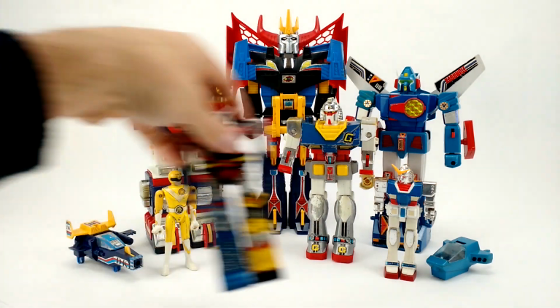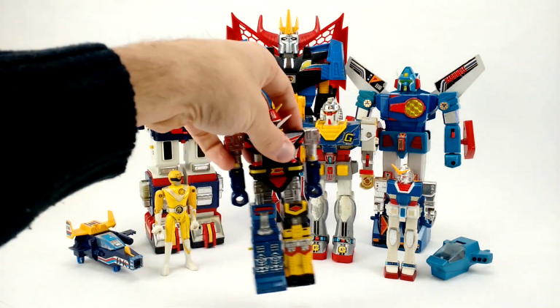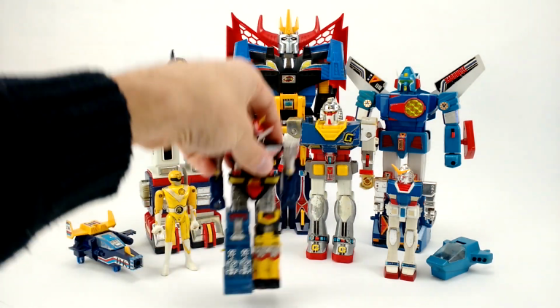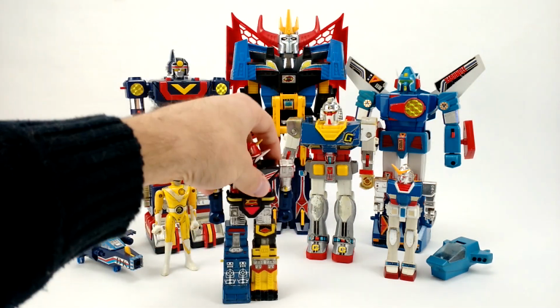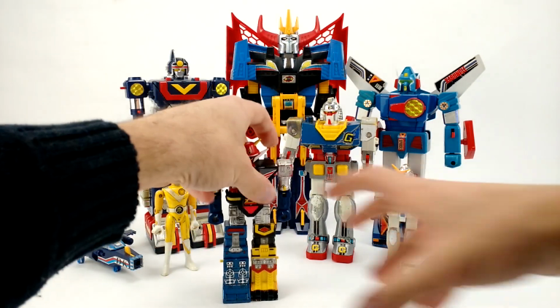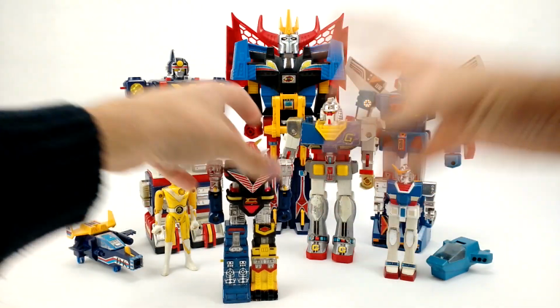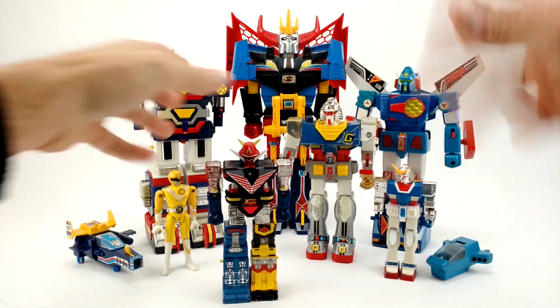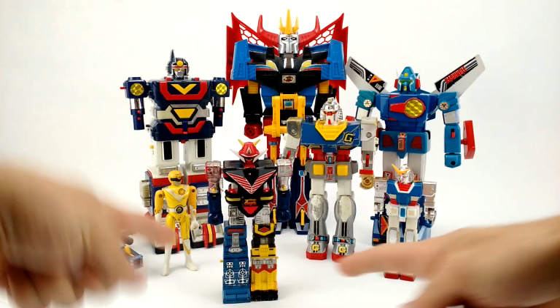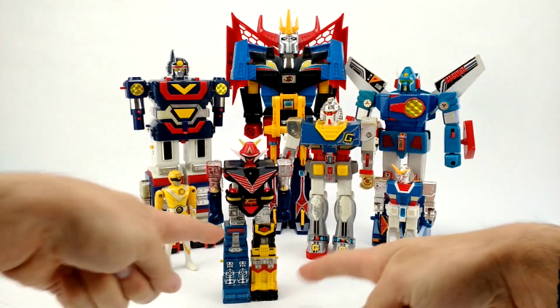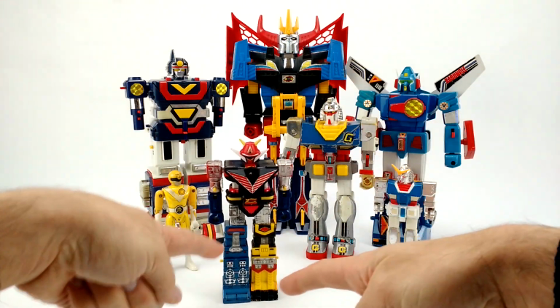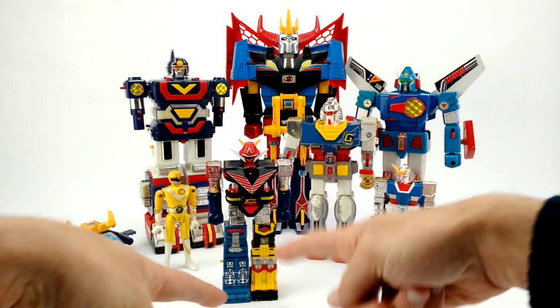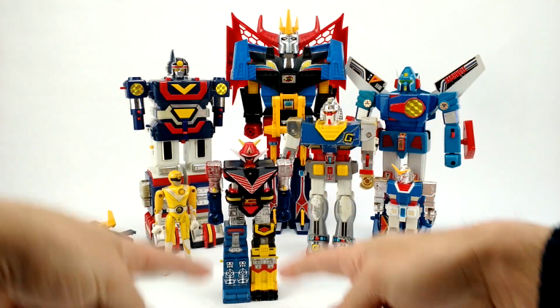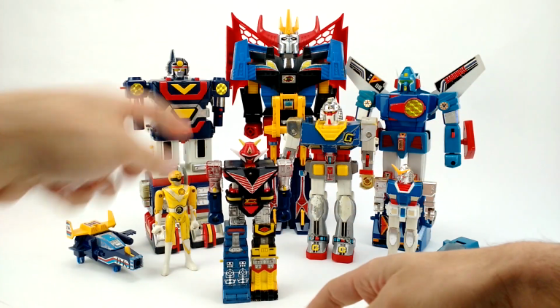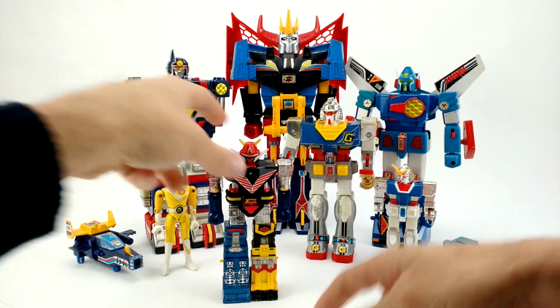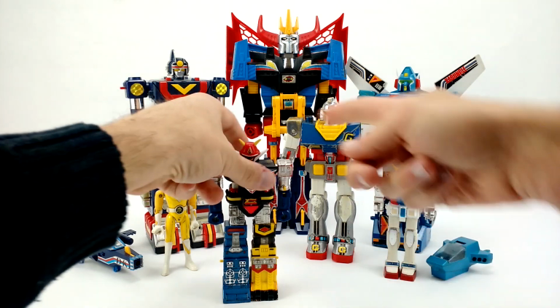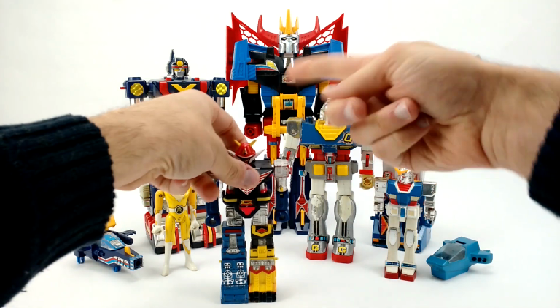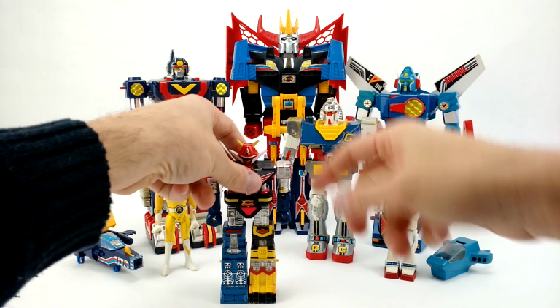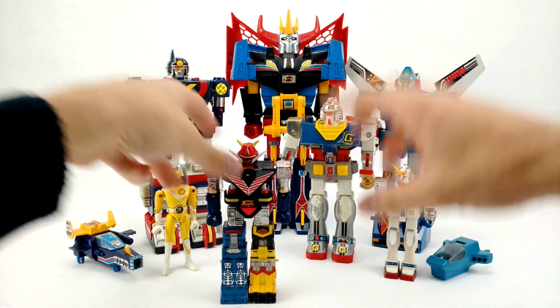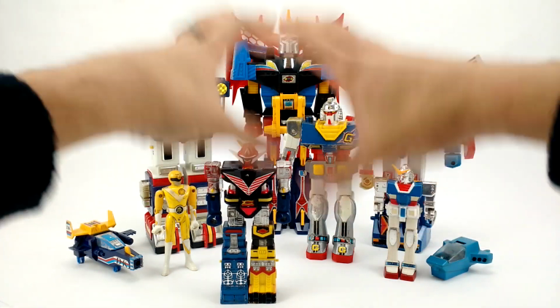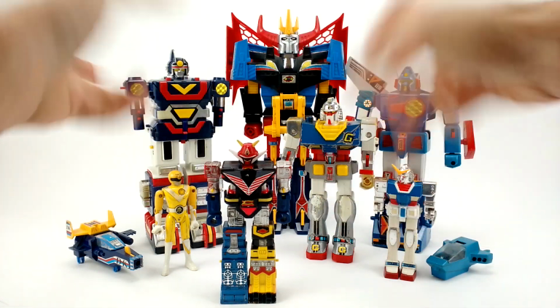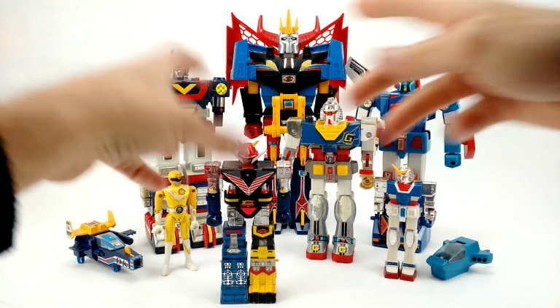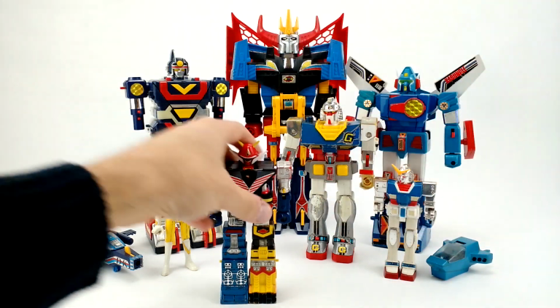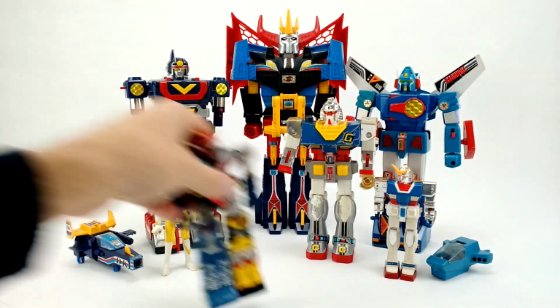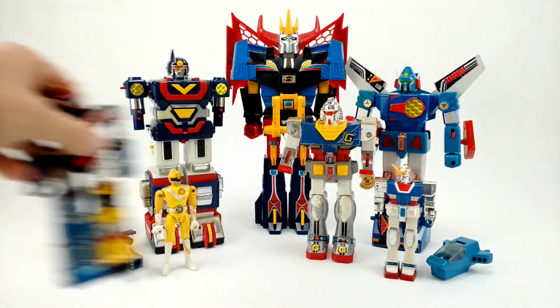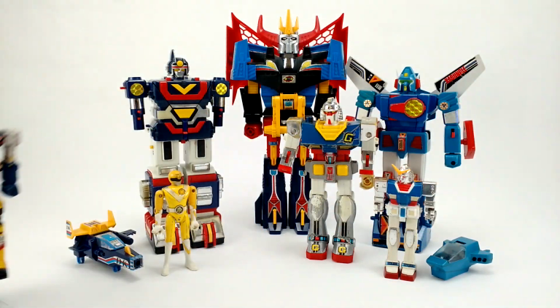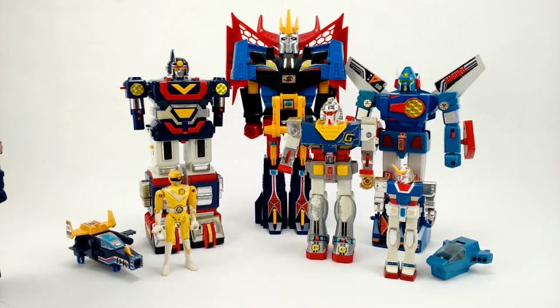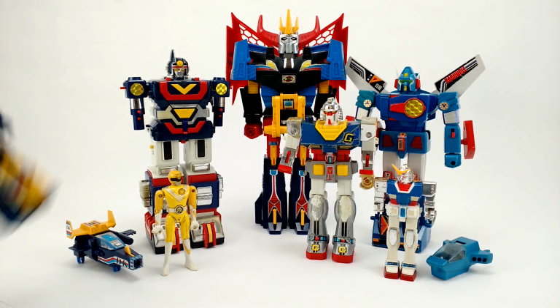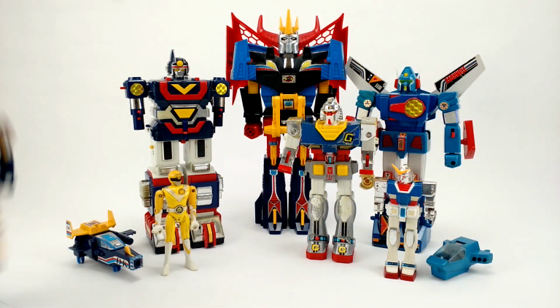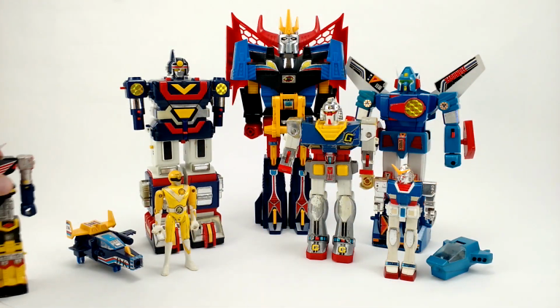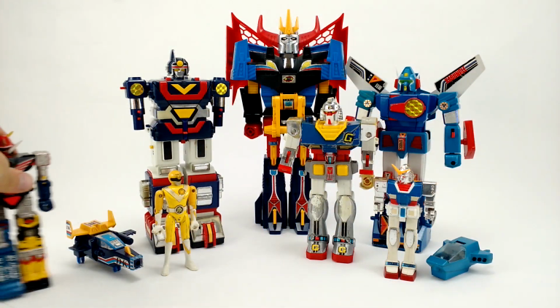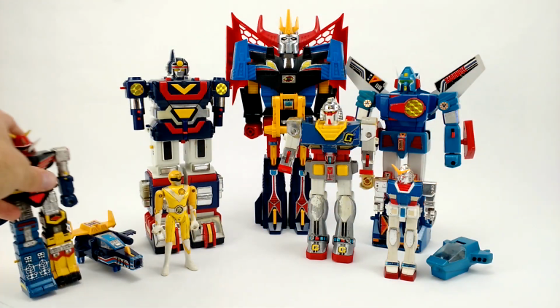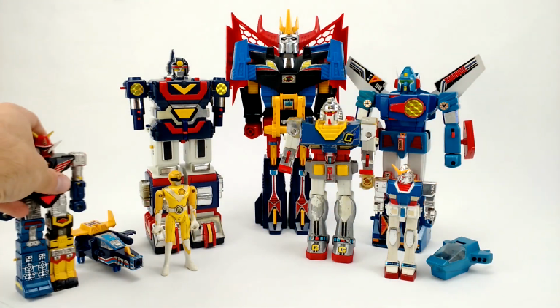He was a combiner. There's a blue robot, a yellow robot, and a regular robot, and they transform and form another guy. This one doesn't come apart though.